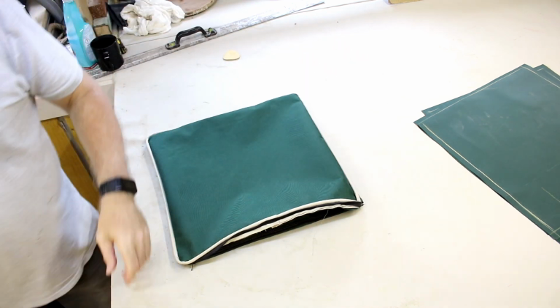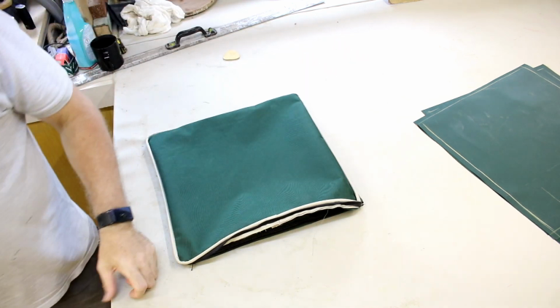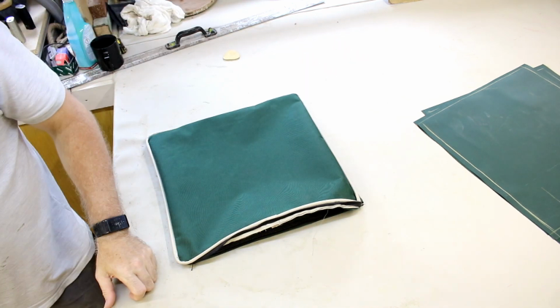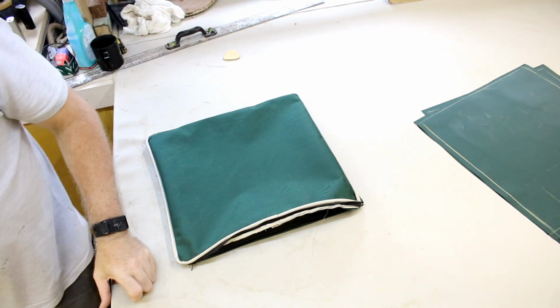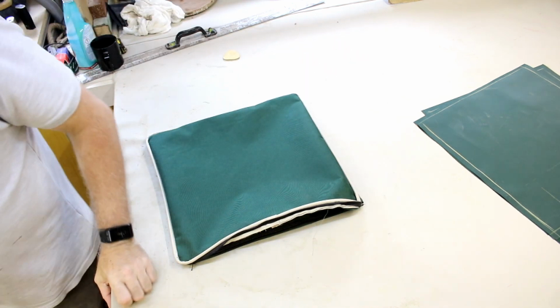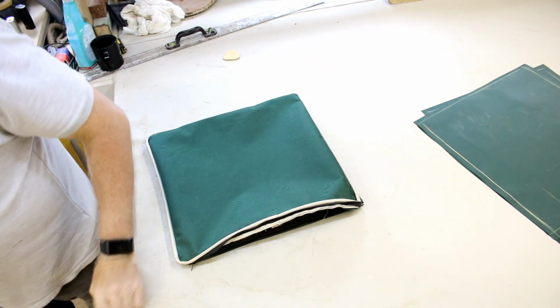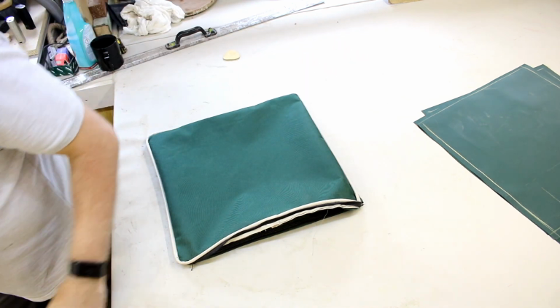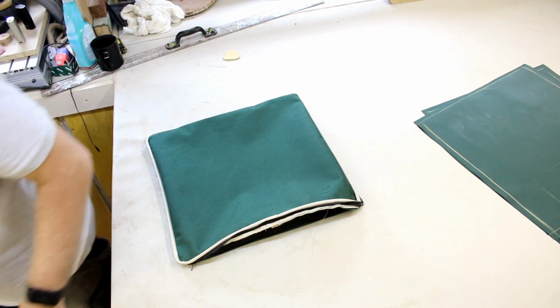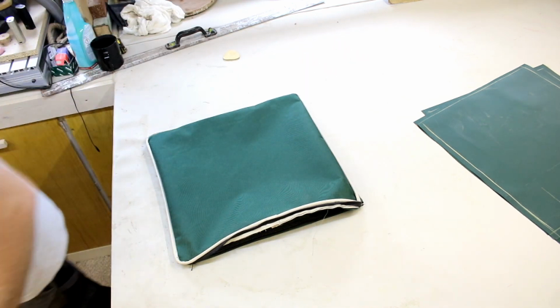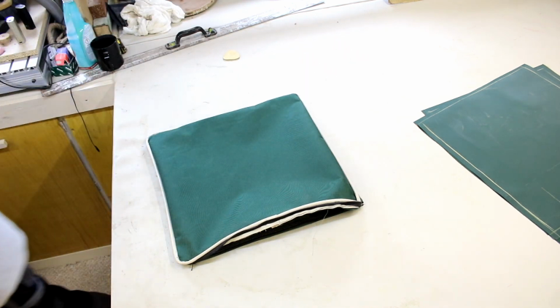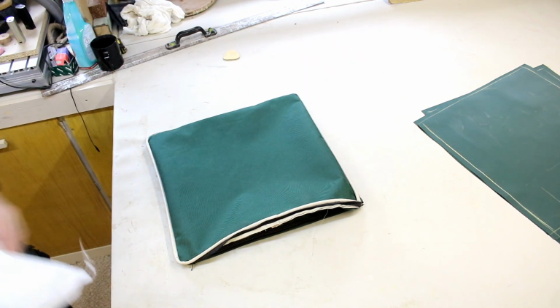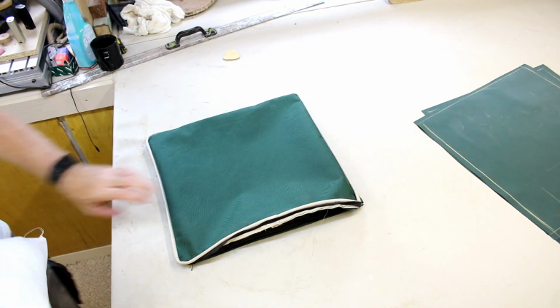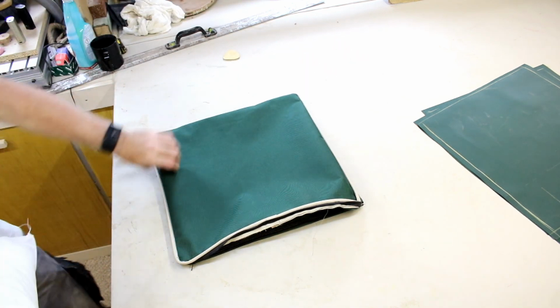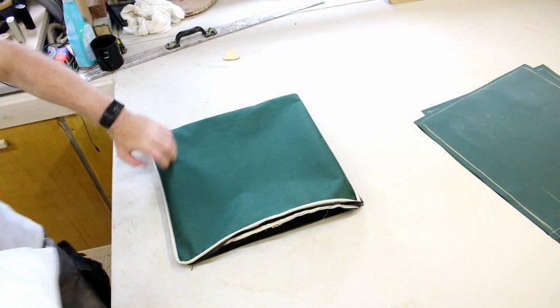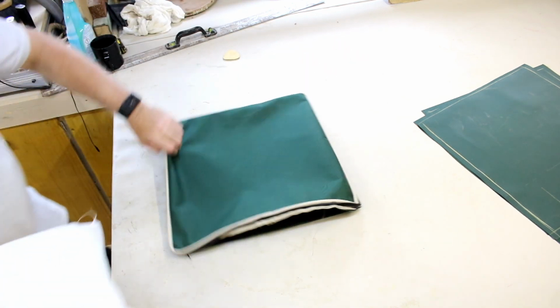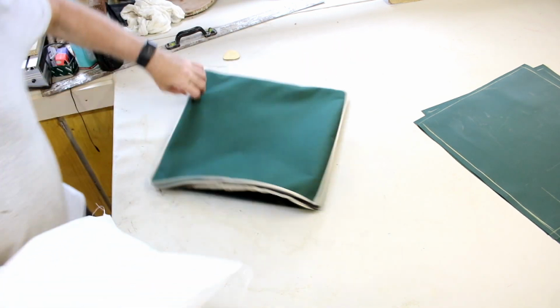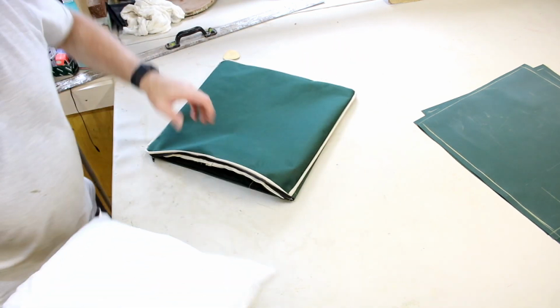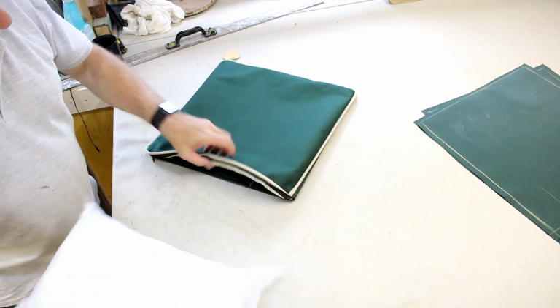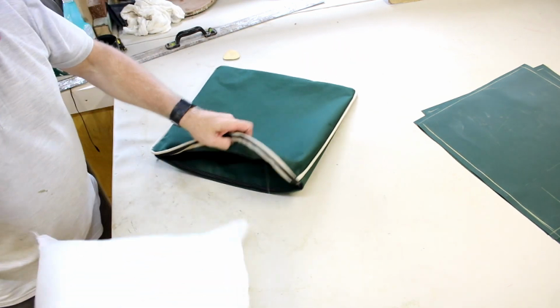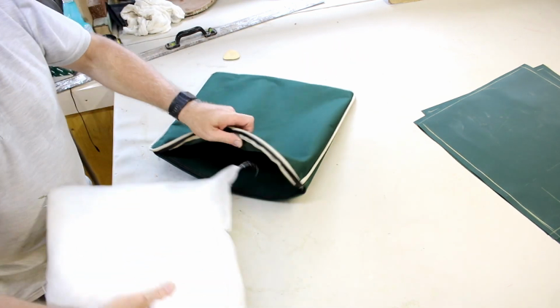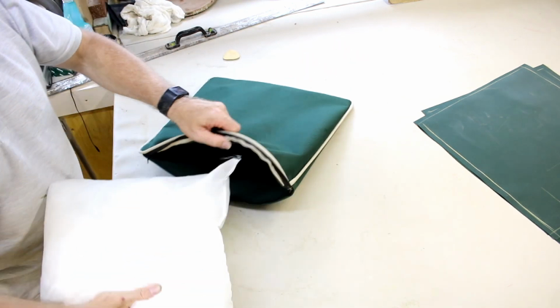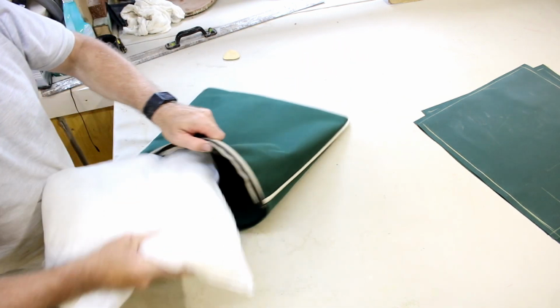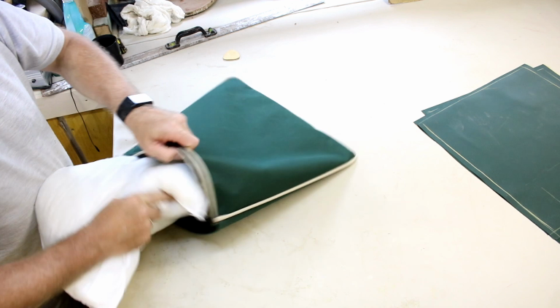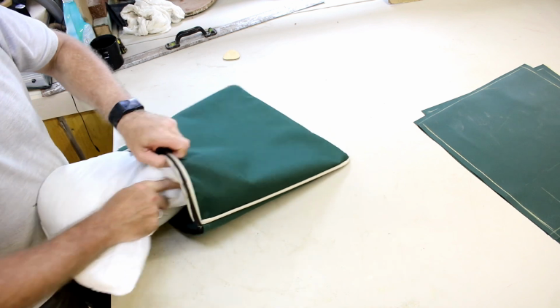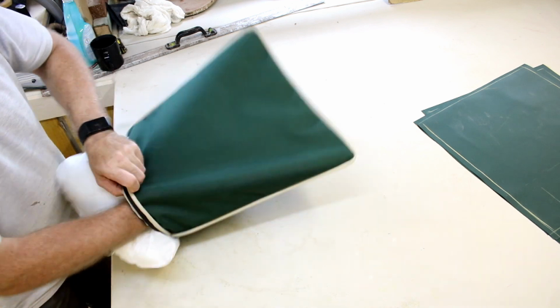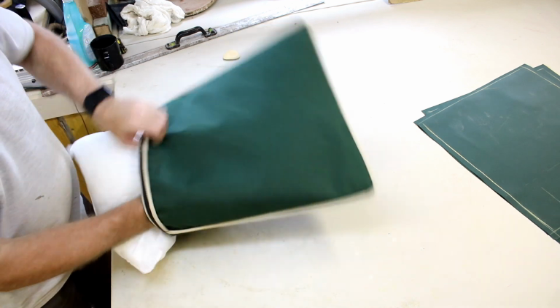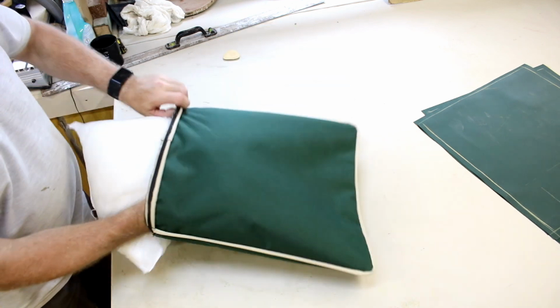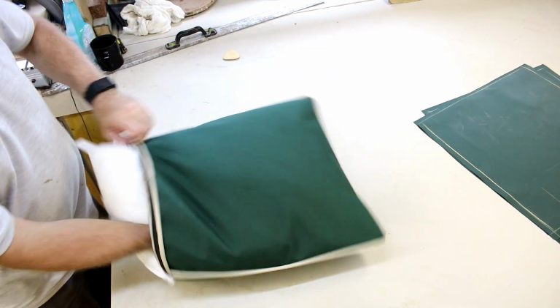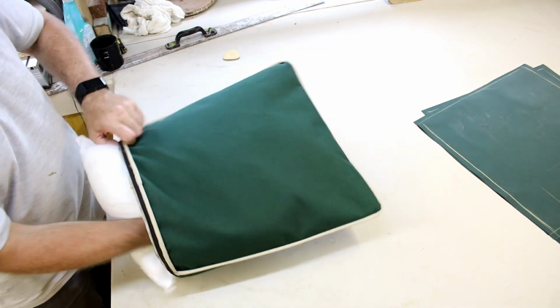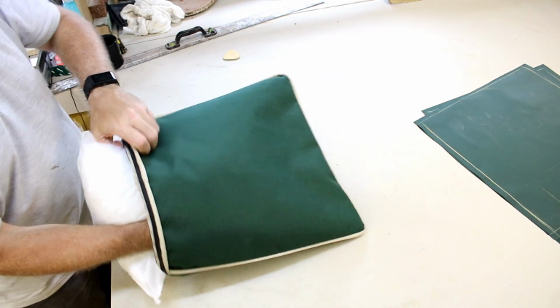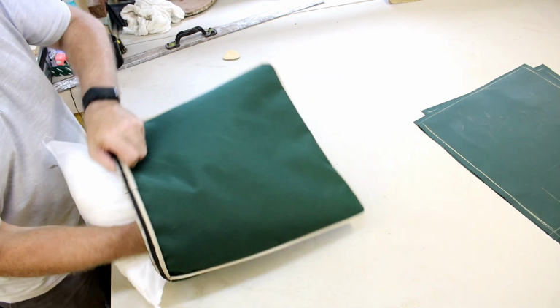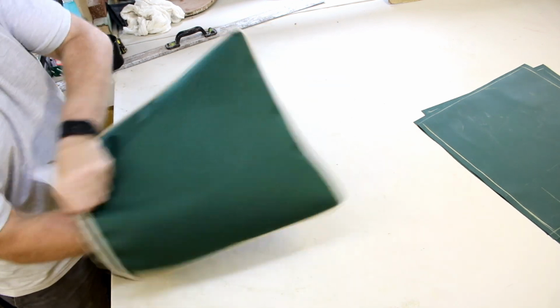I'm just going to get an inner just to give you an idea of what the completed look is.